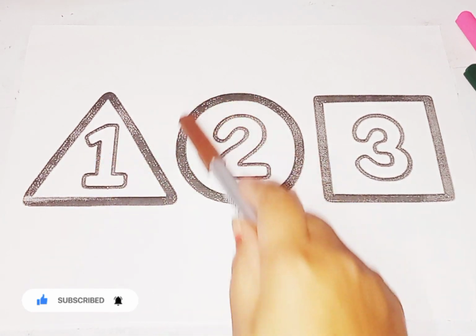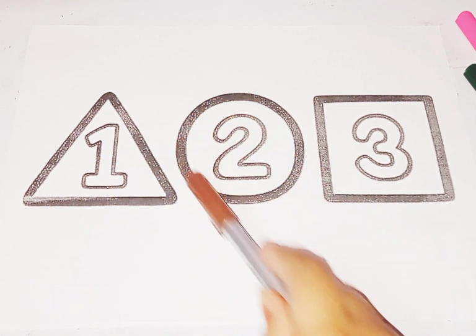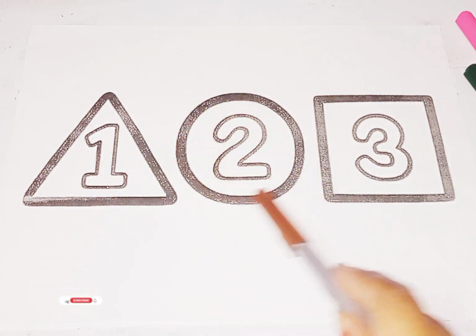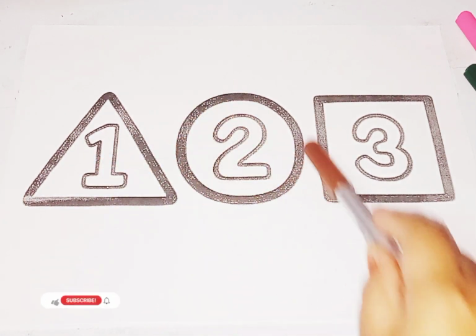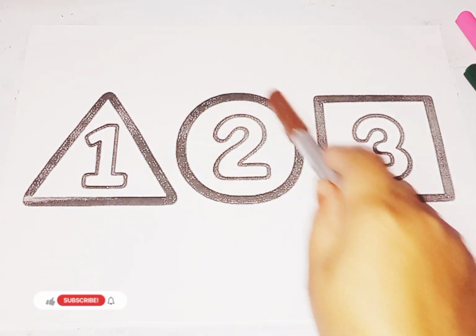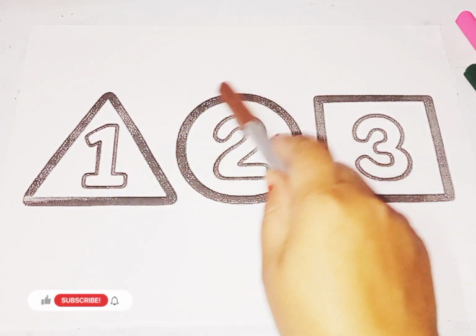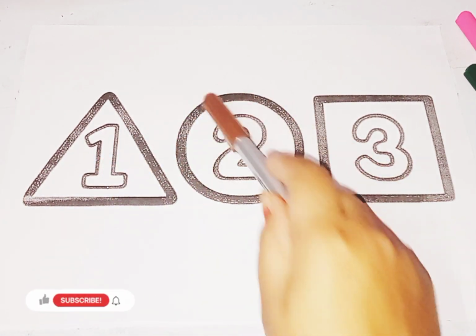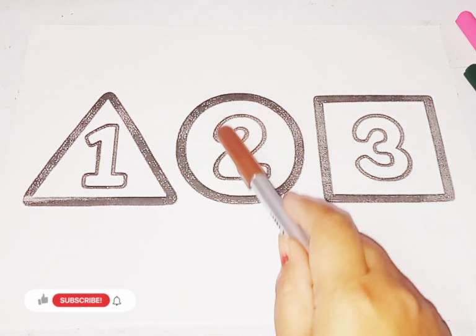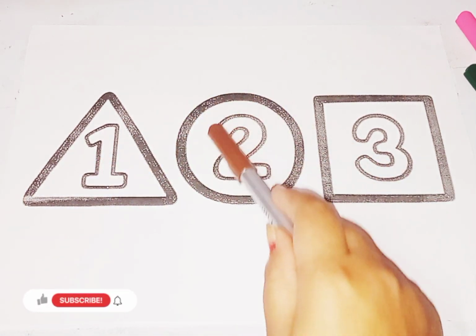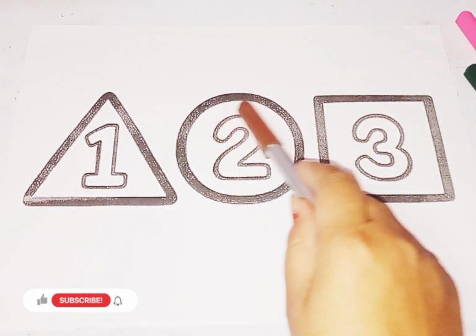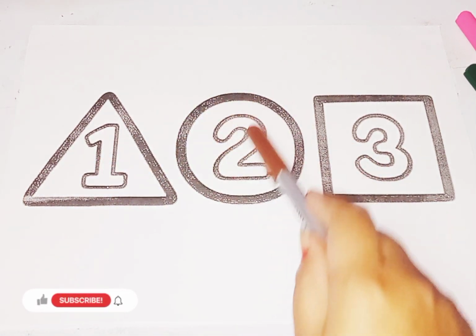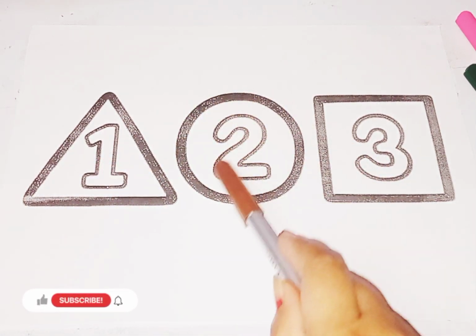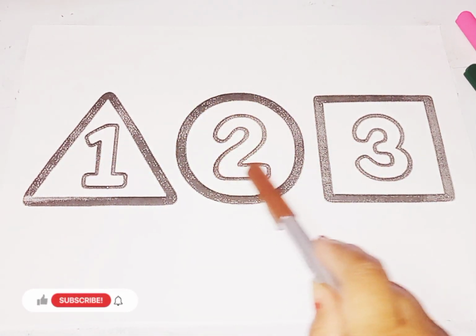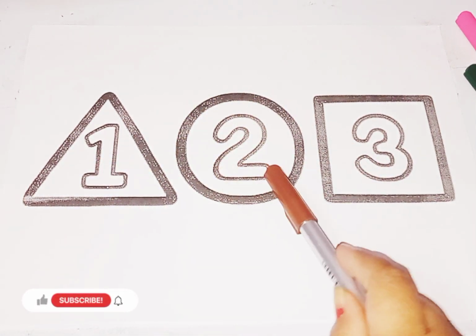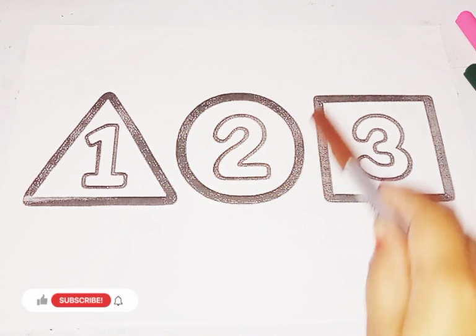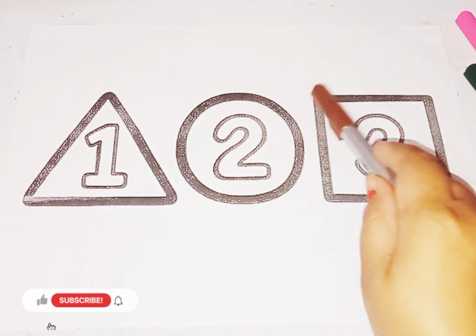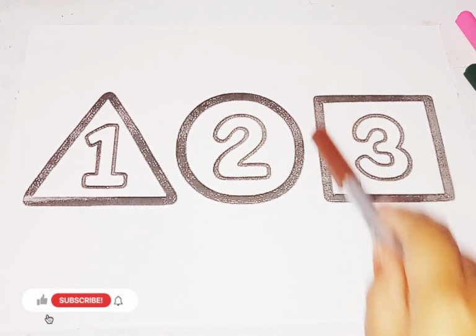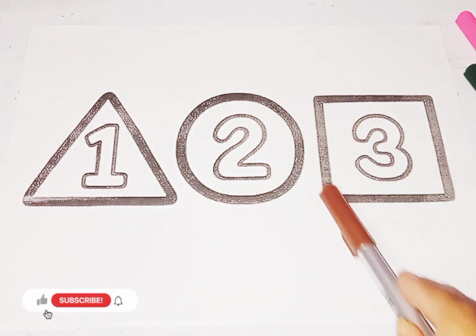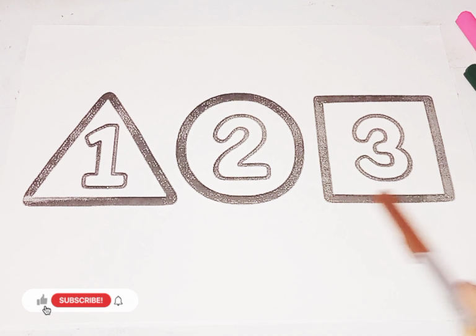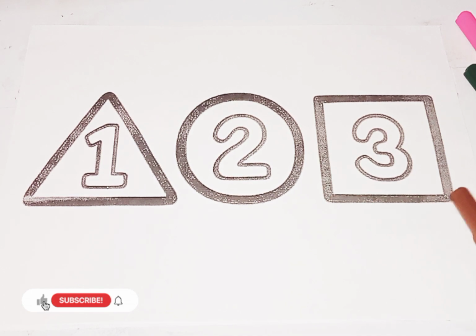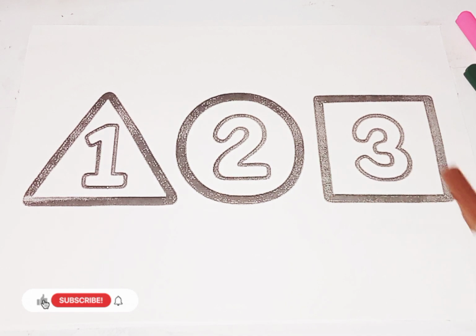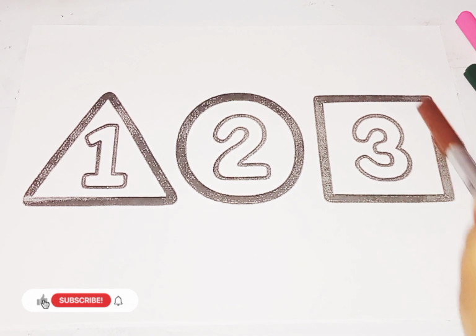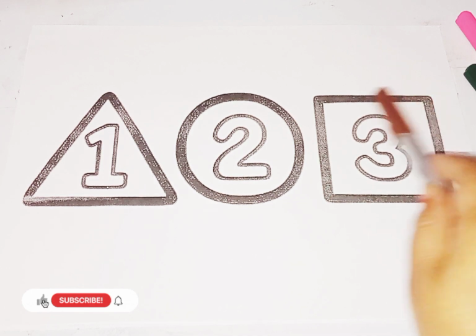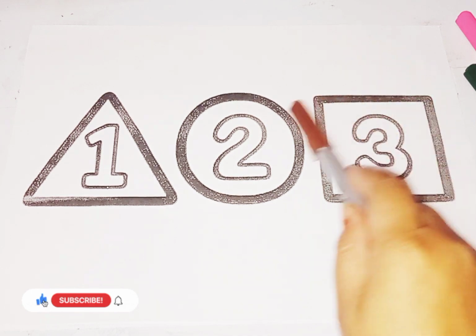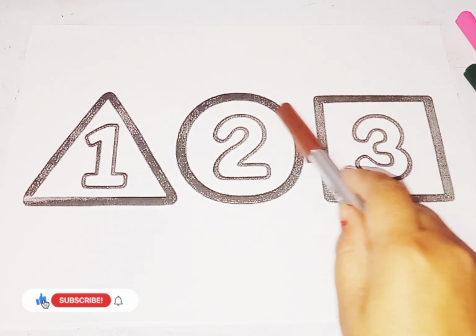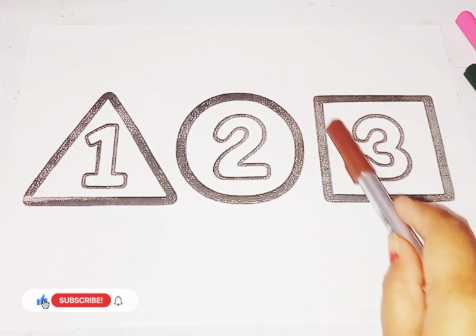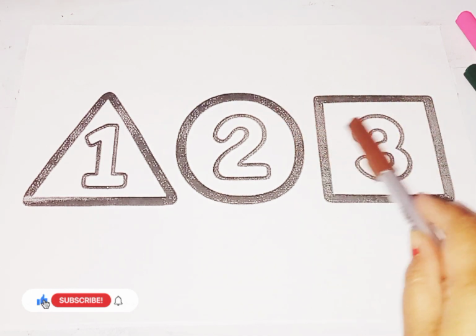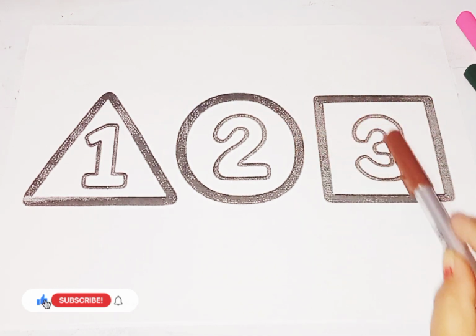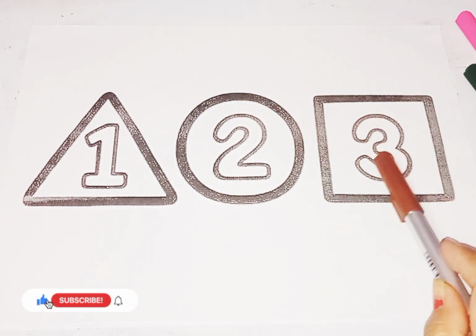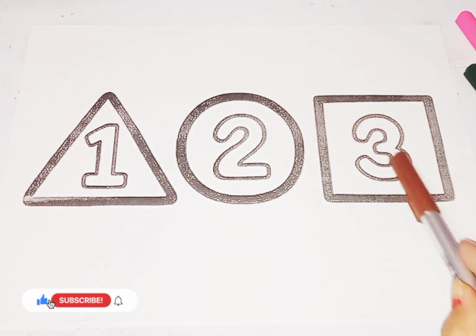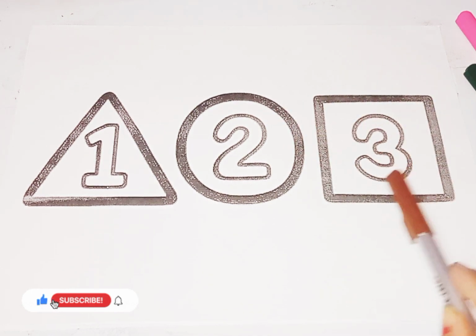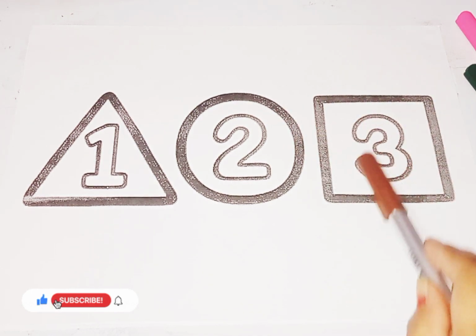Circle. Number is 2. Square. Number is 3.